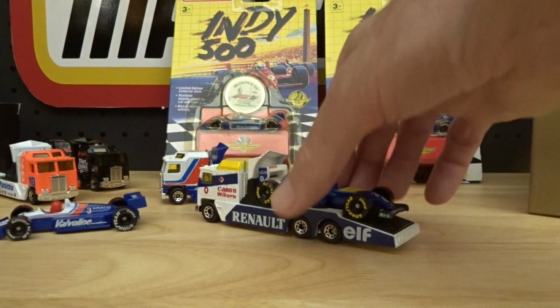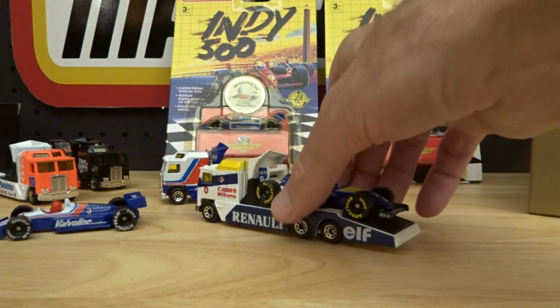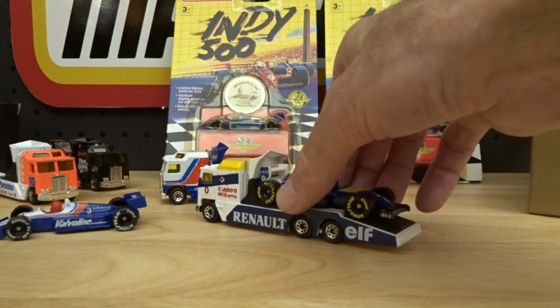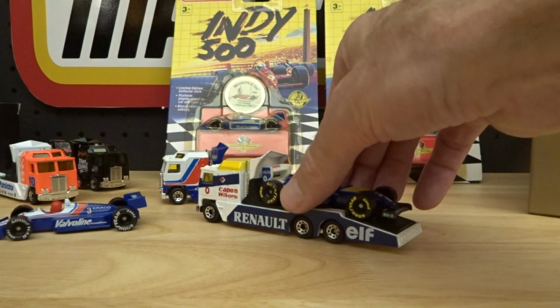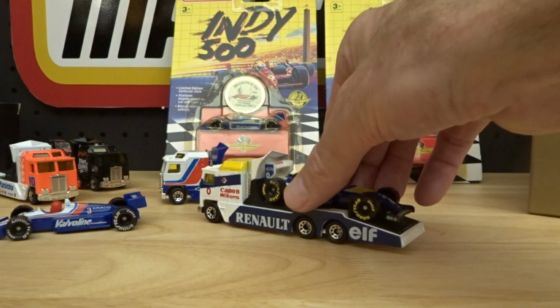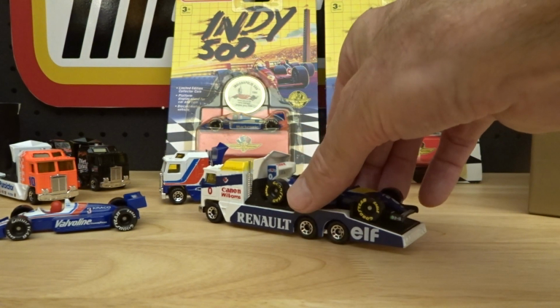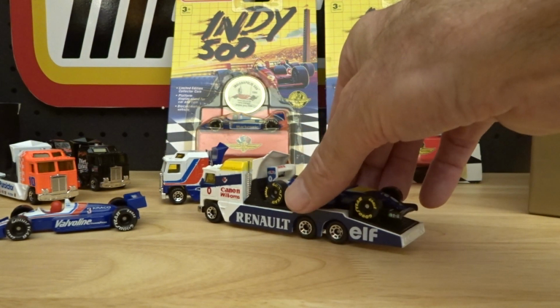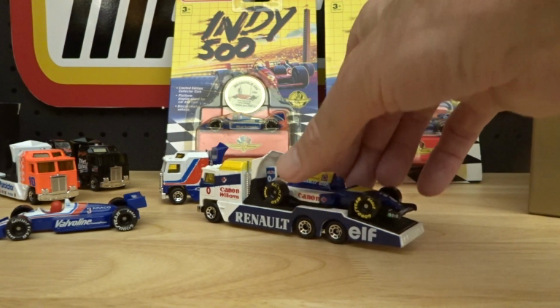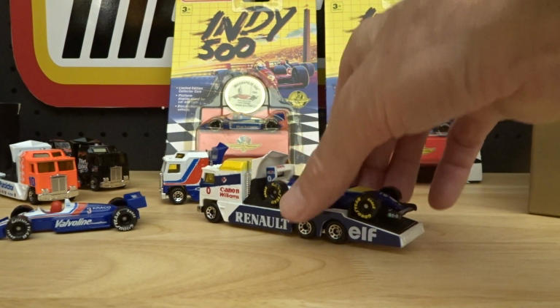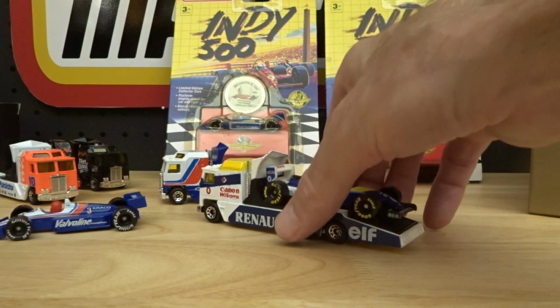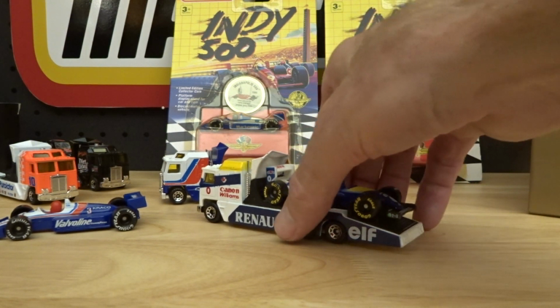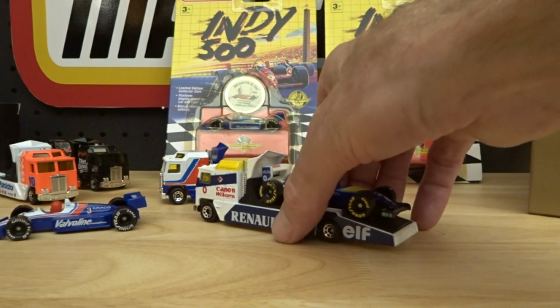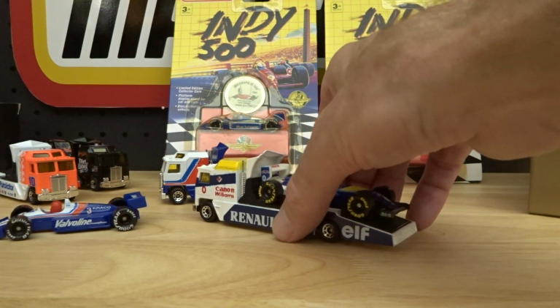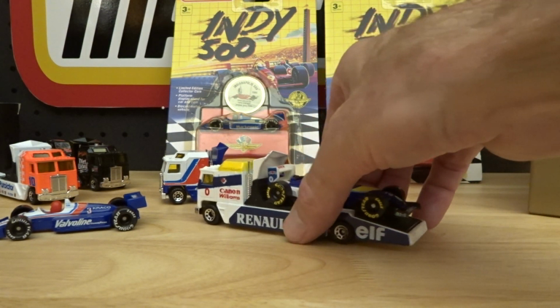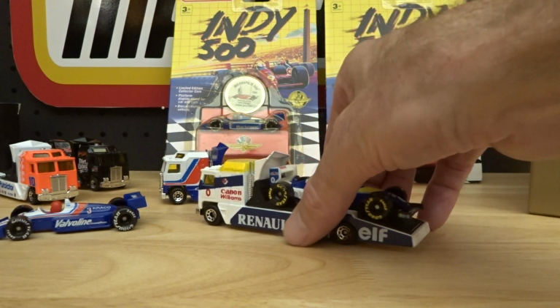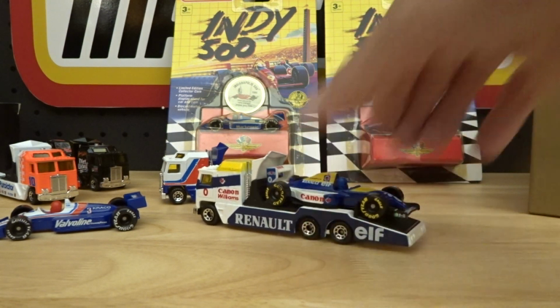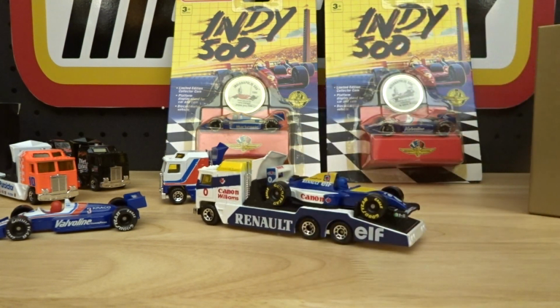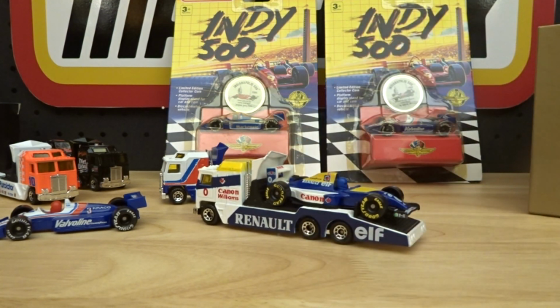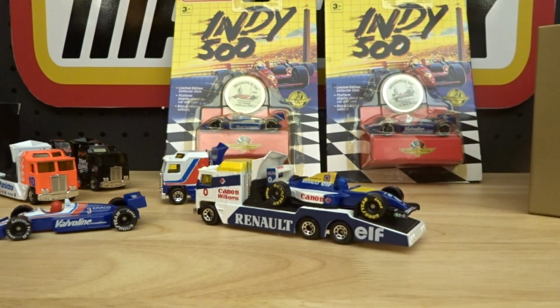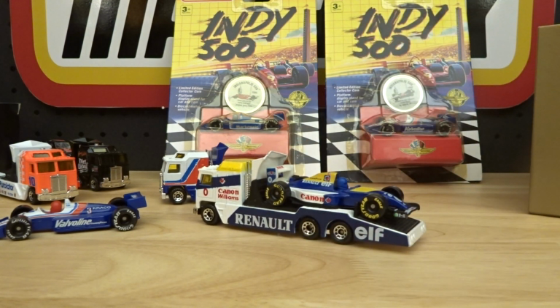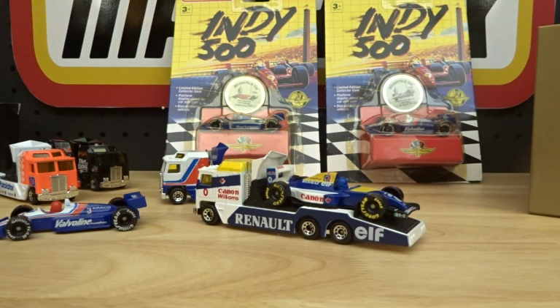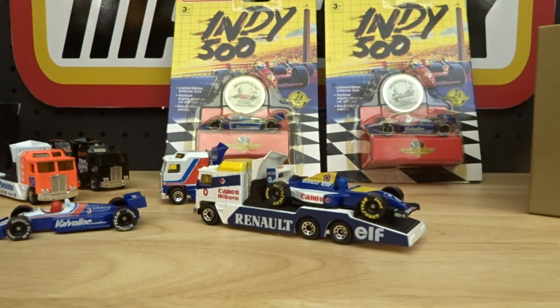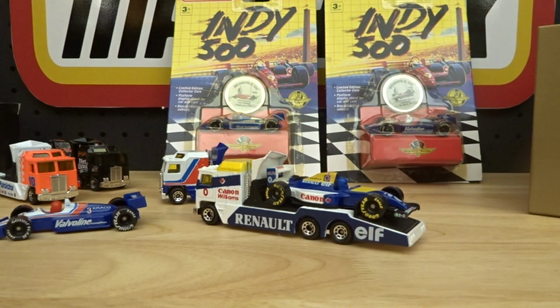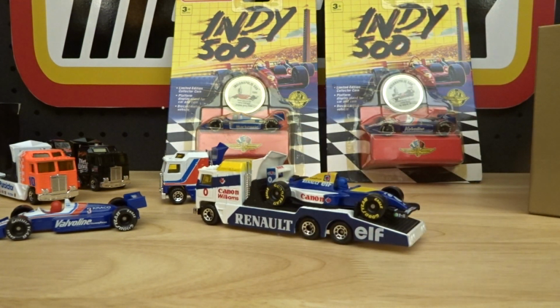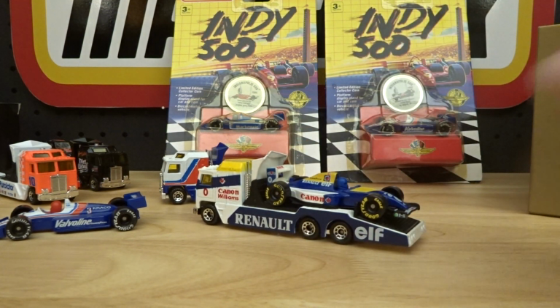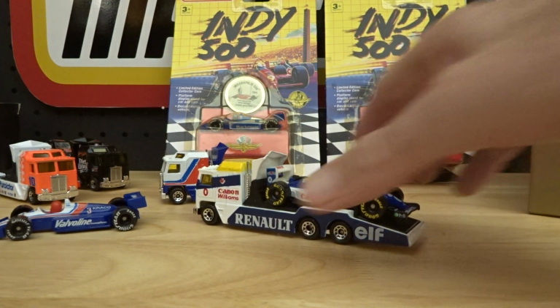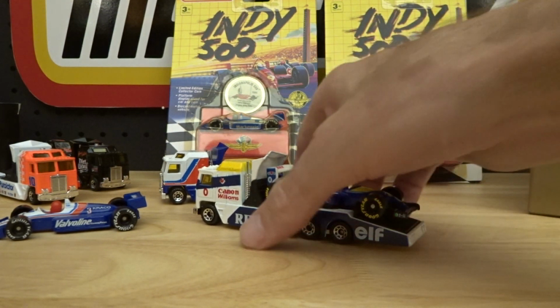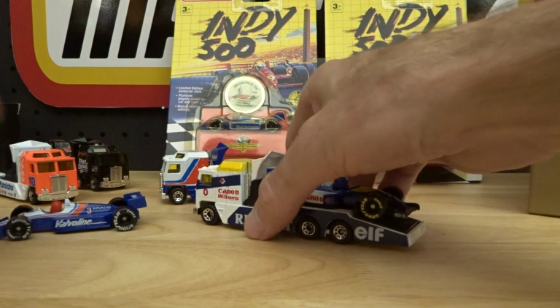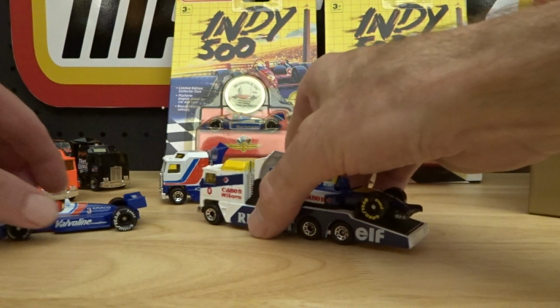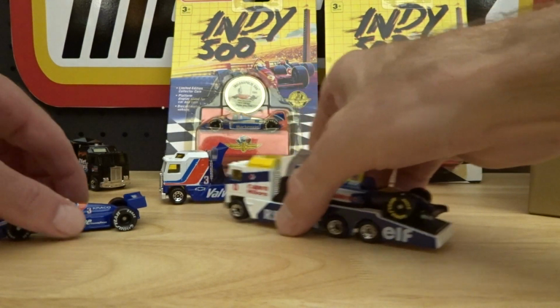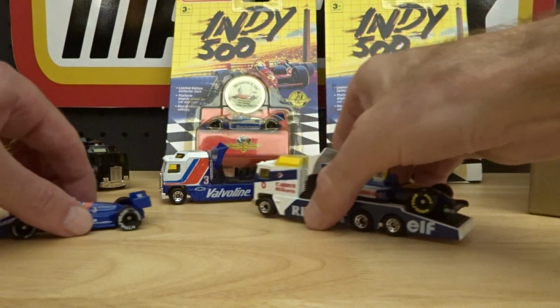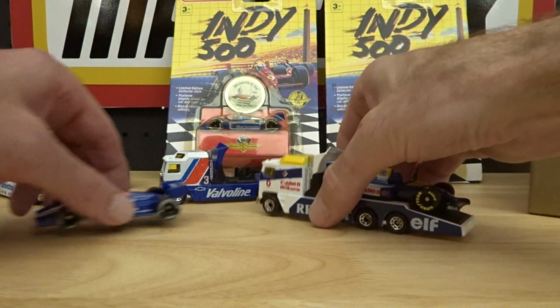Looks better that way, doesn't it? We'll keep it that way.